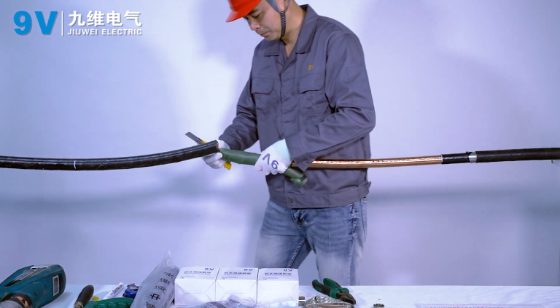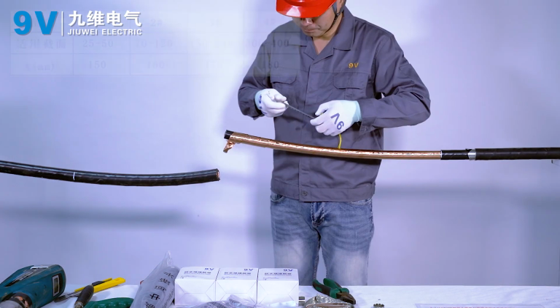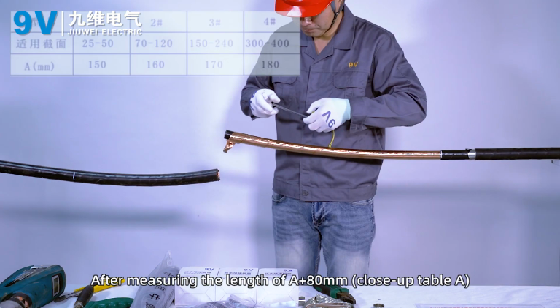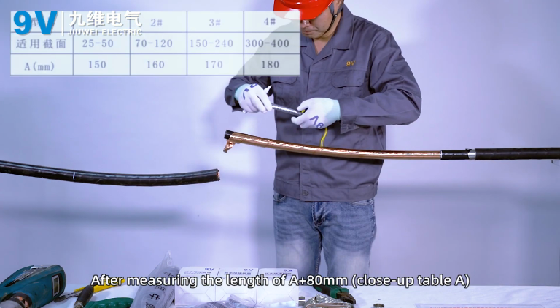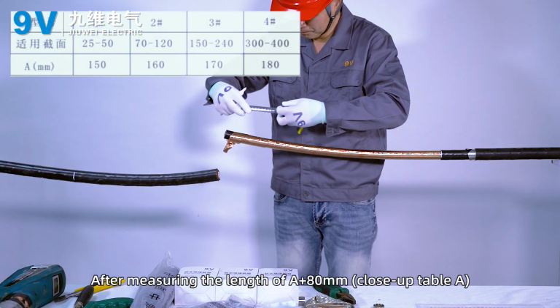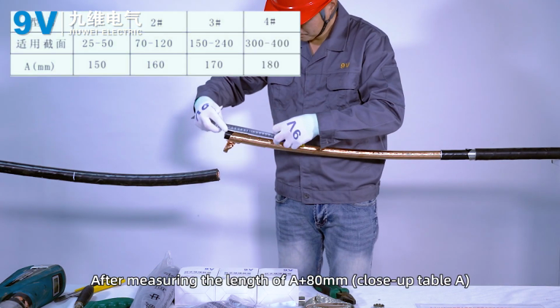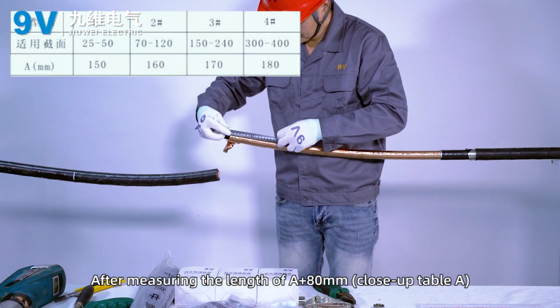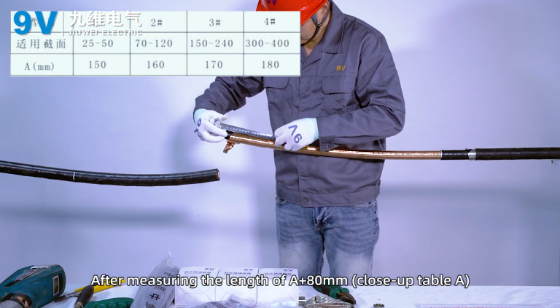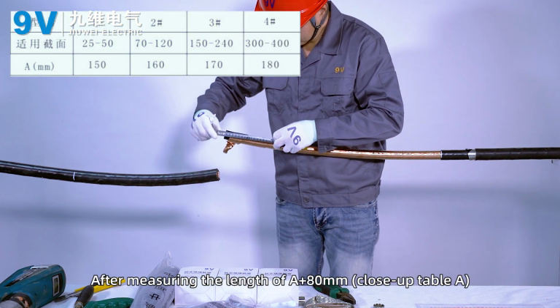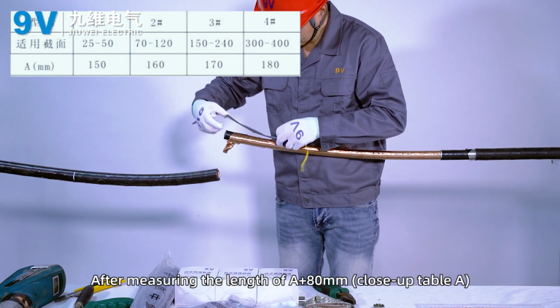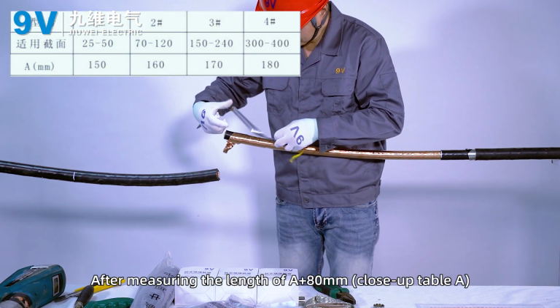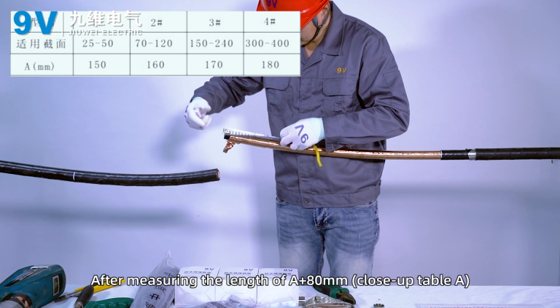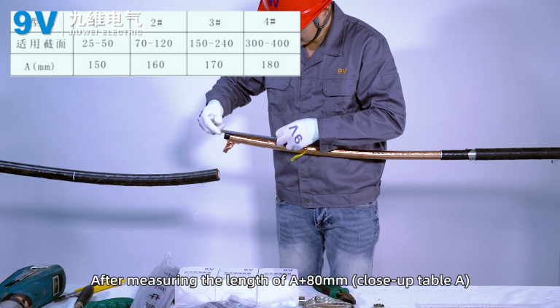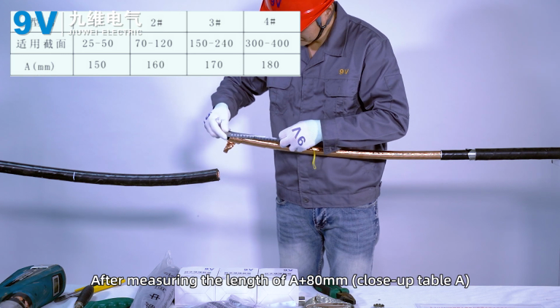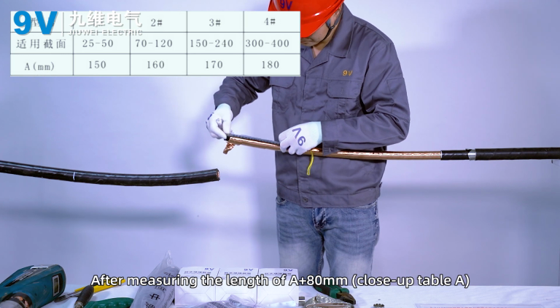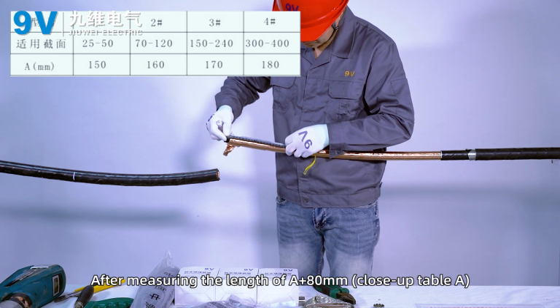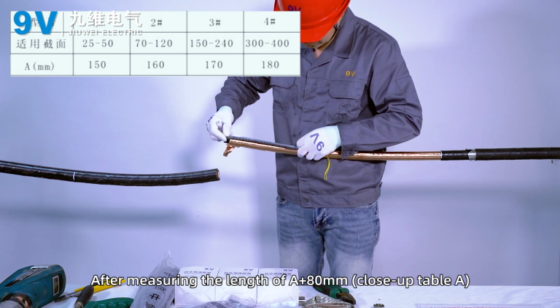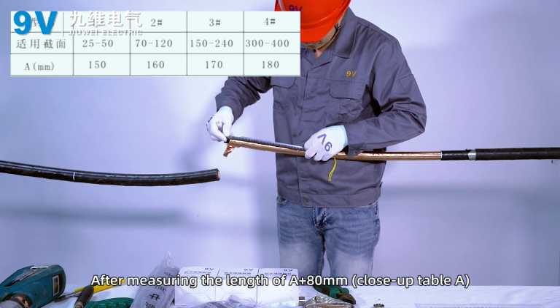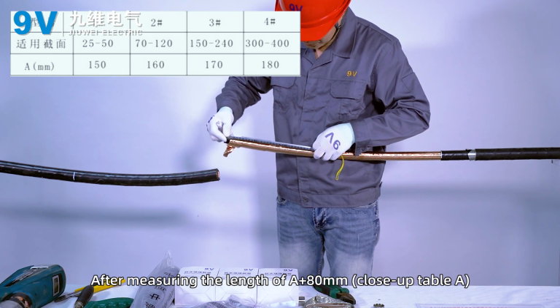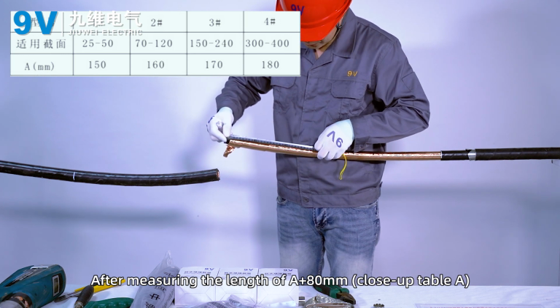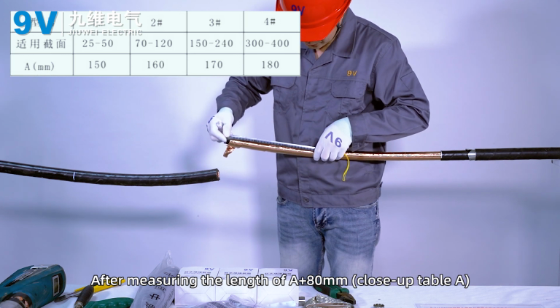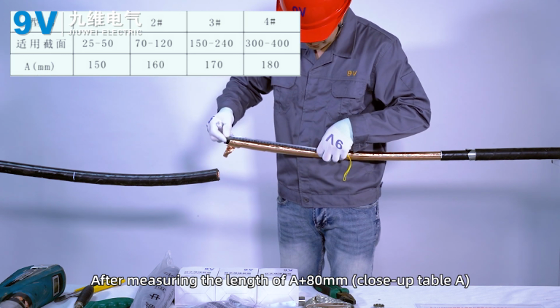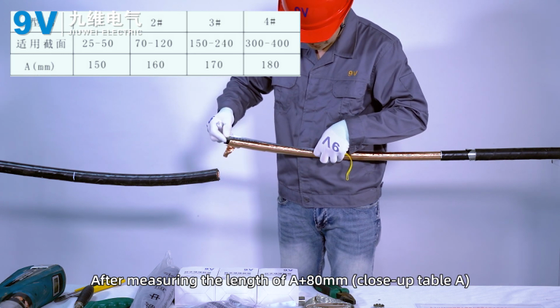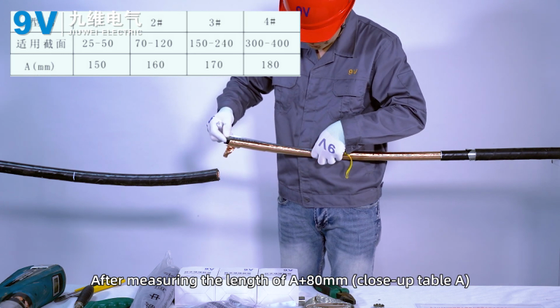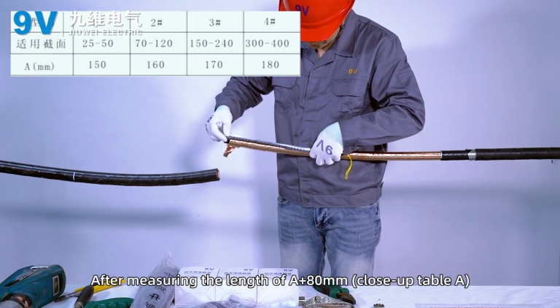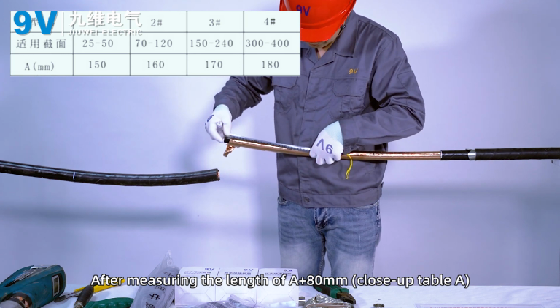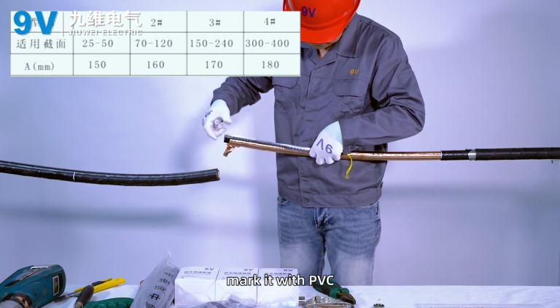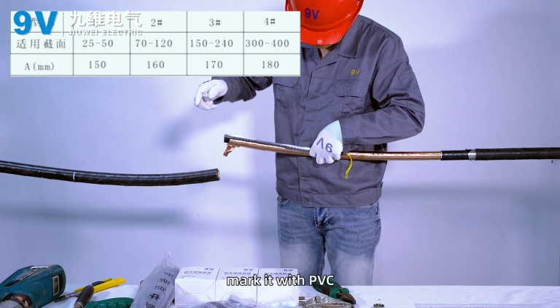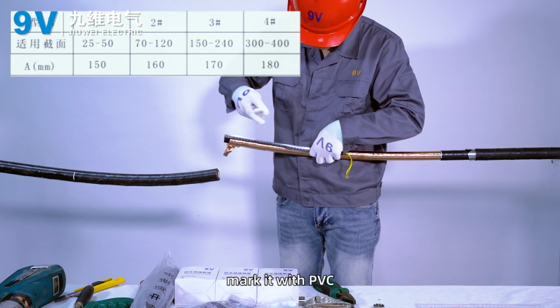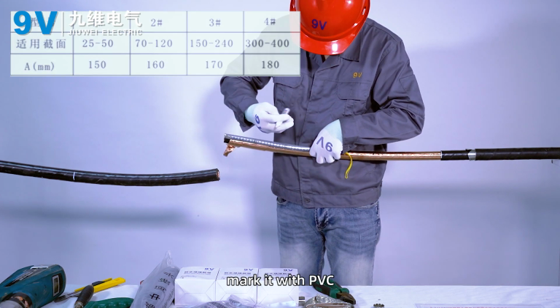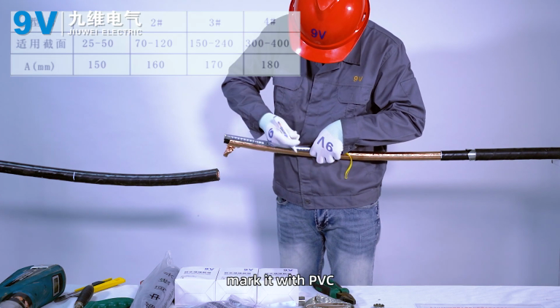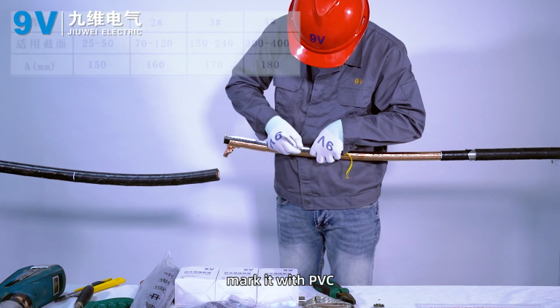After measuring the length of A plus 80 millimeters, close up table A and mark it with PVC tape.